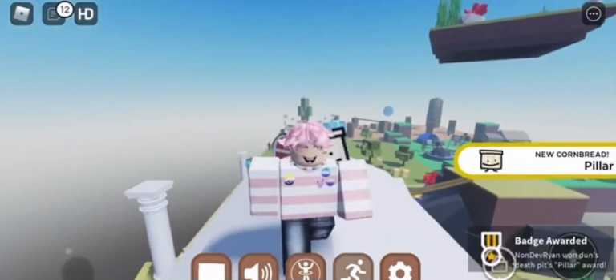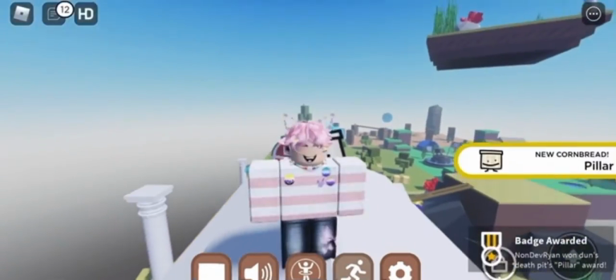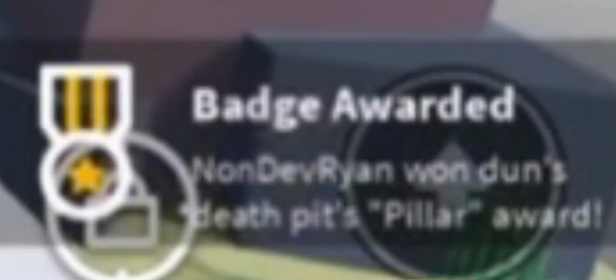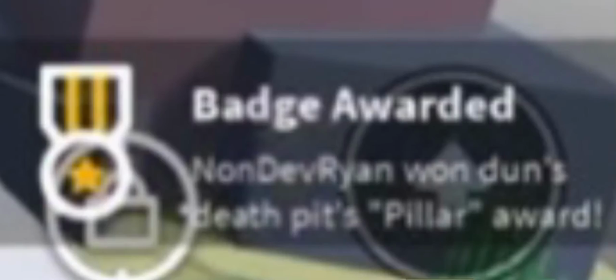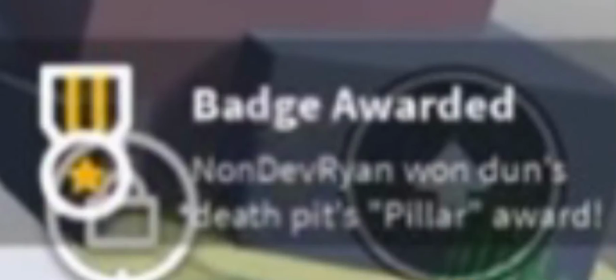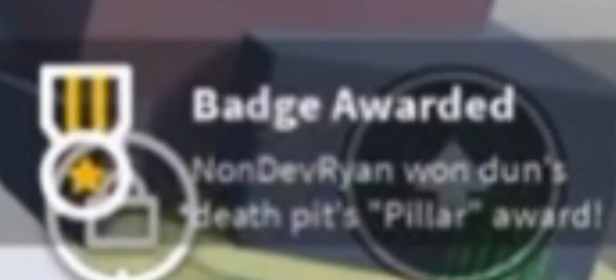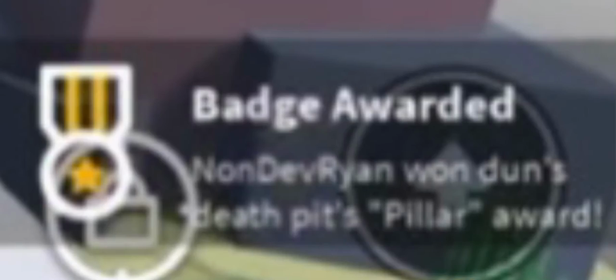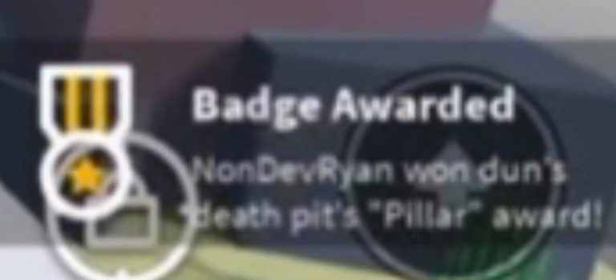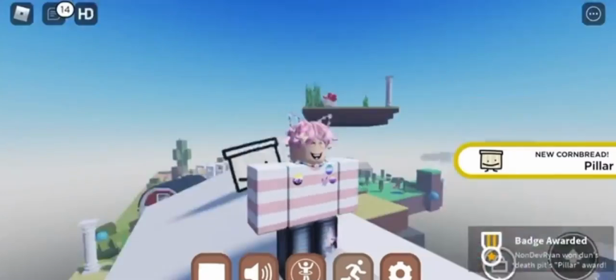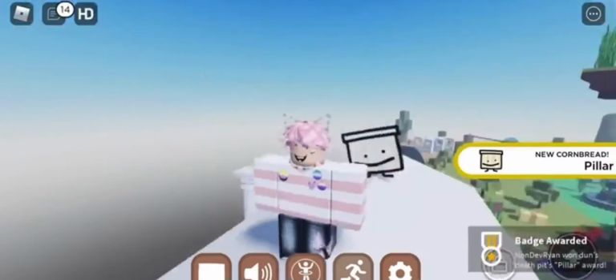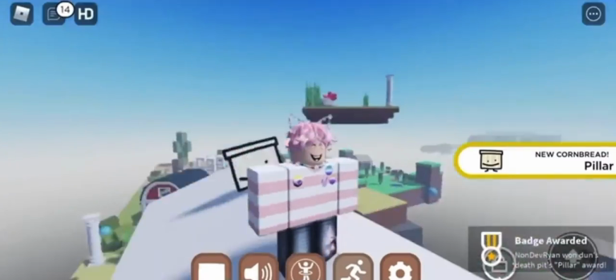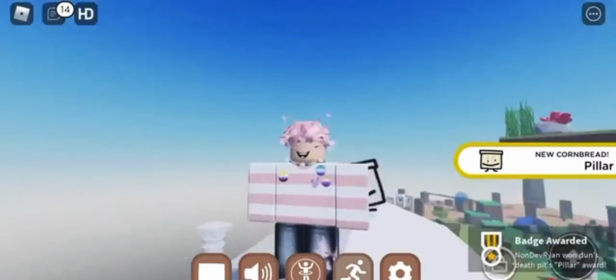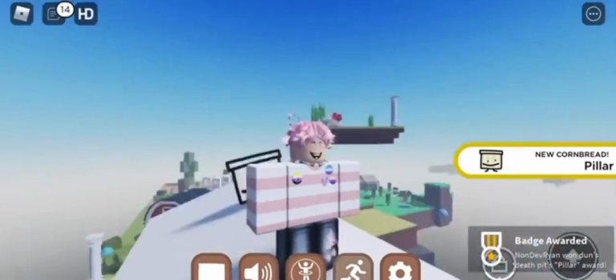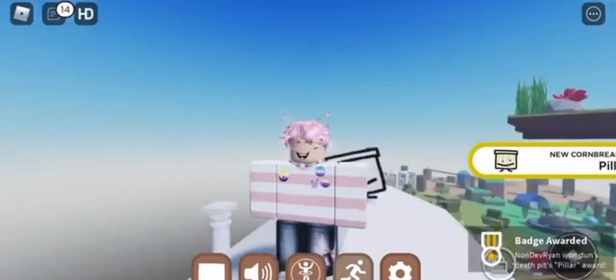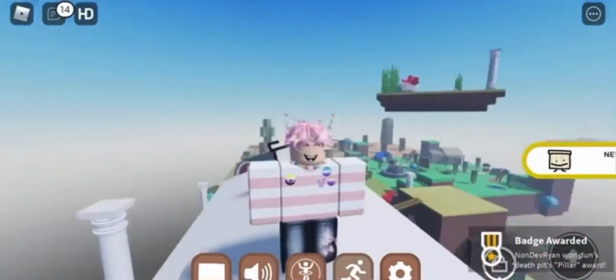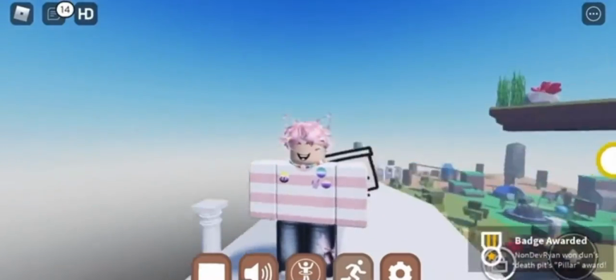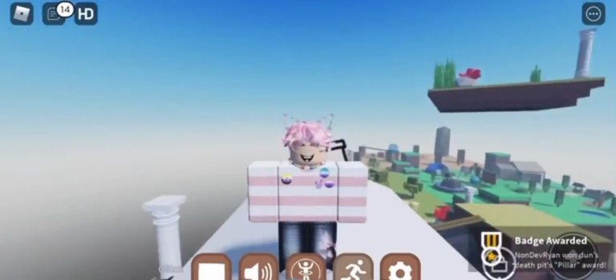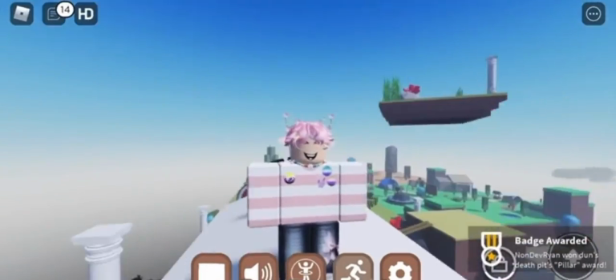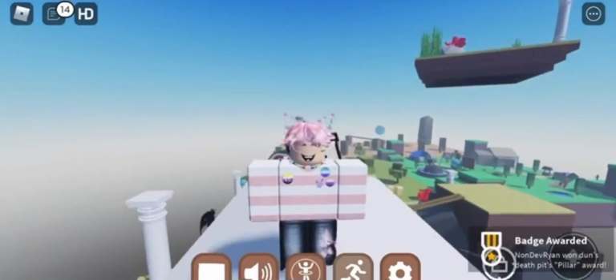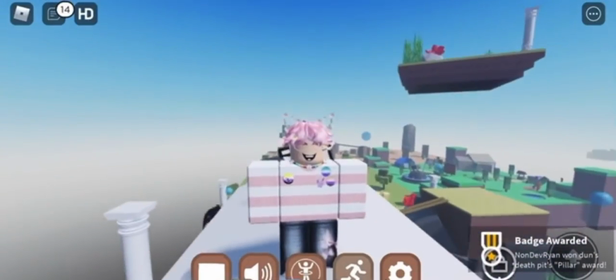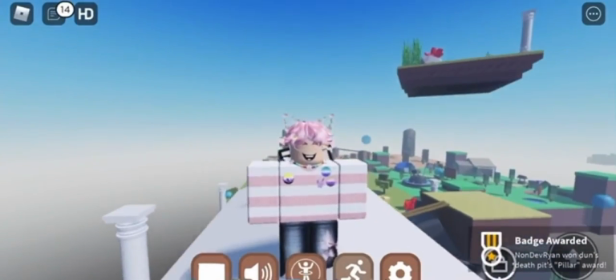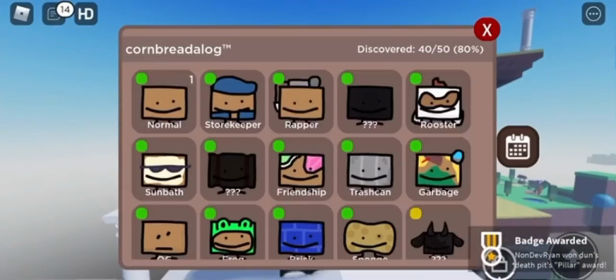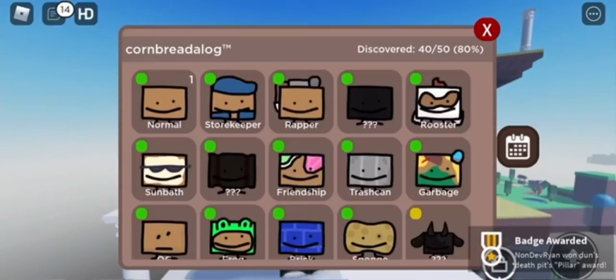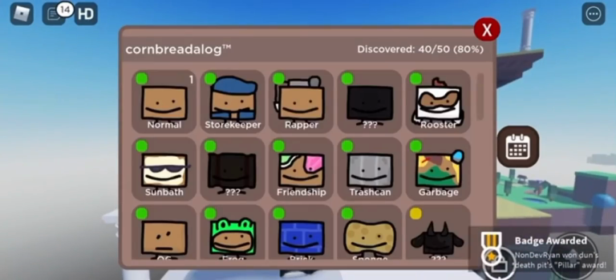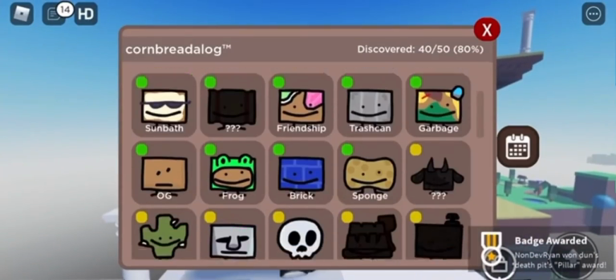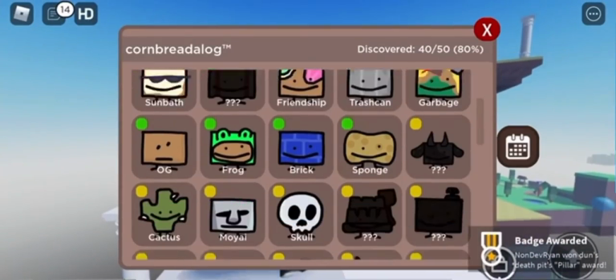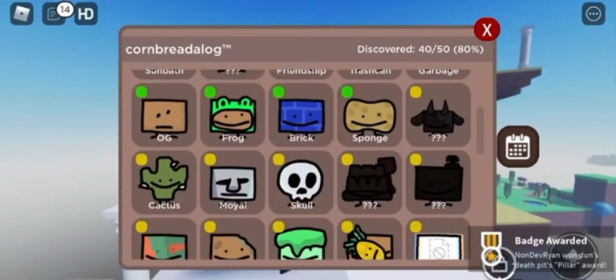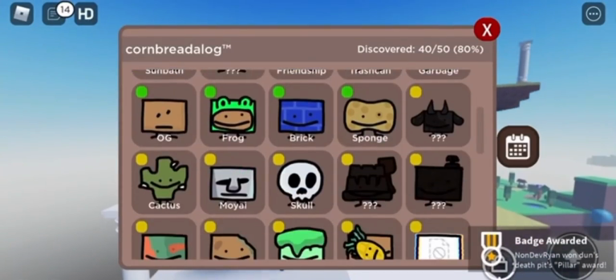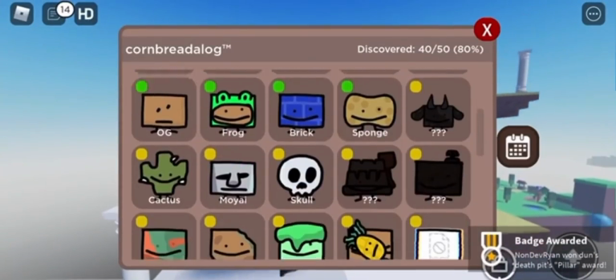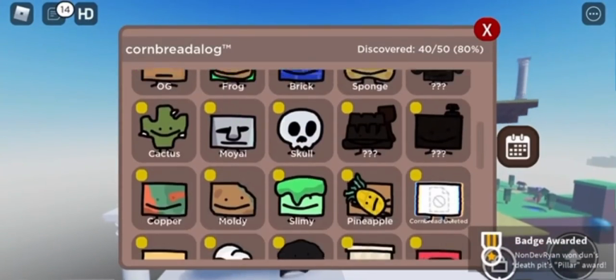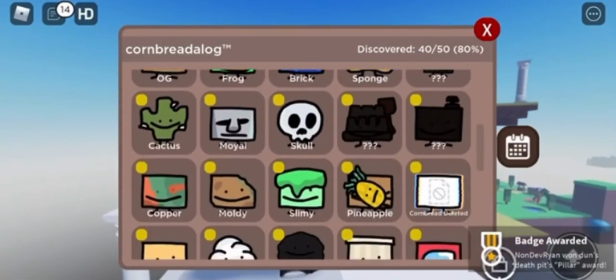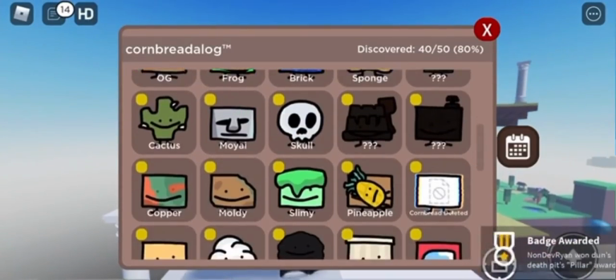It should just be there on the roof. Touch it and you should receive the badge at the bottom of your screen. That's how you get this cornbread — it should show up in your dex as the medium category.